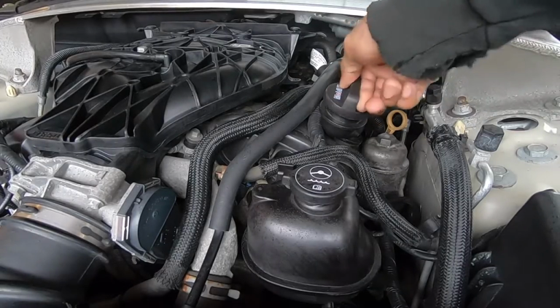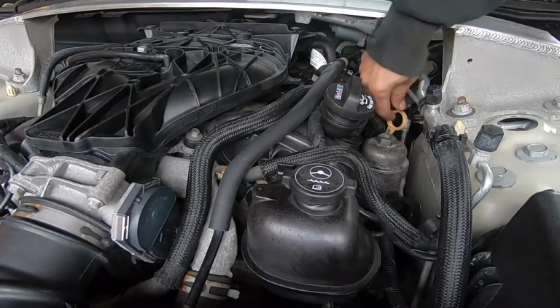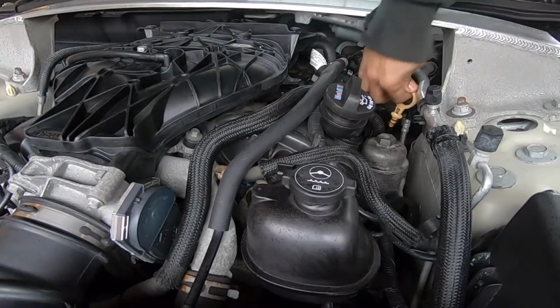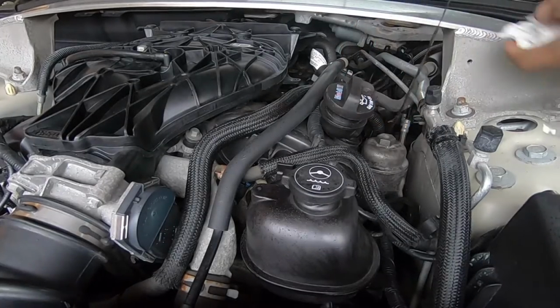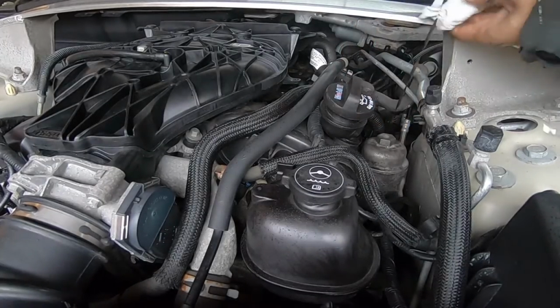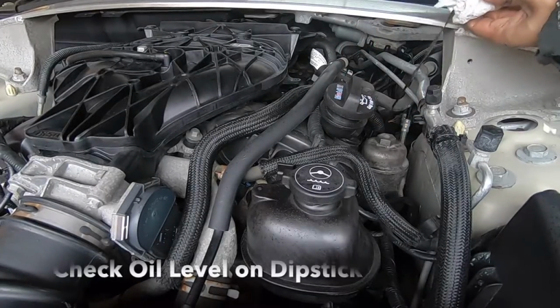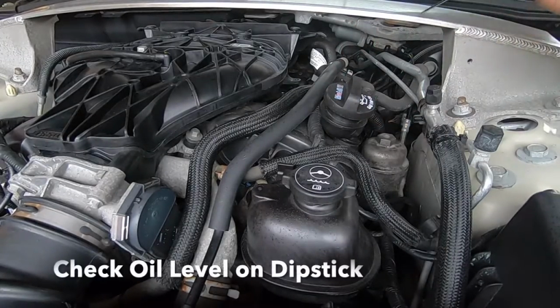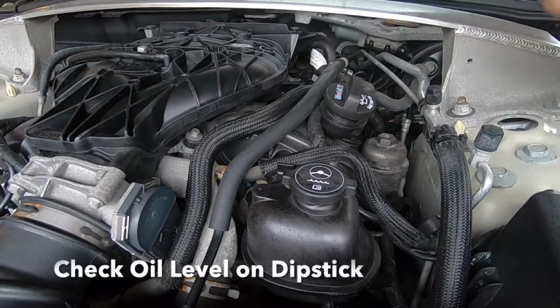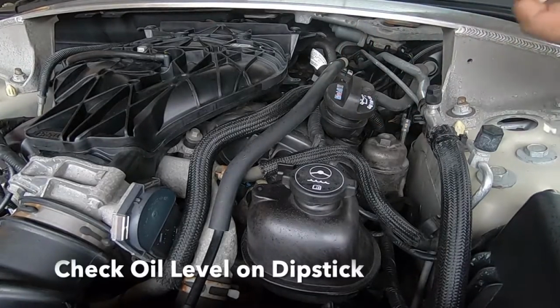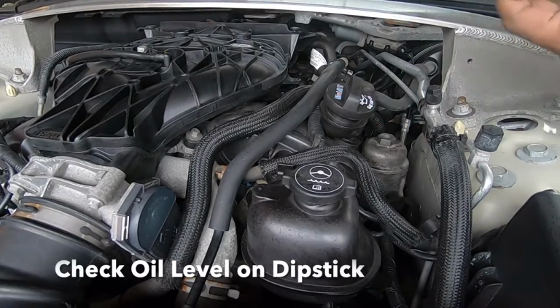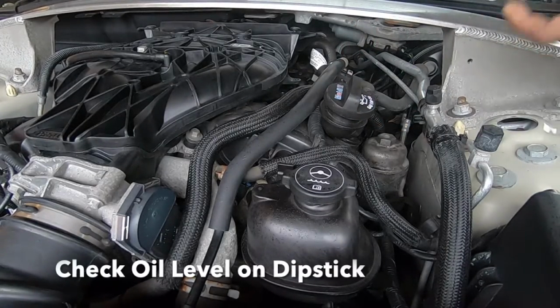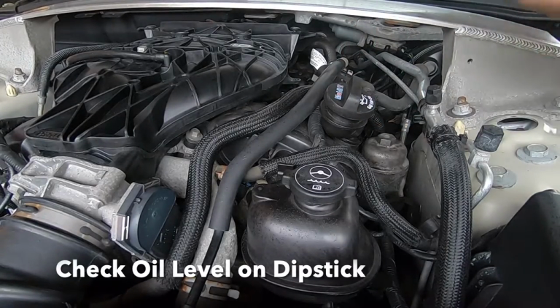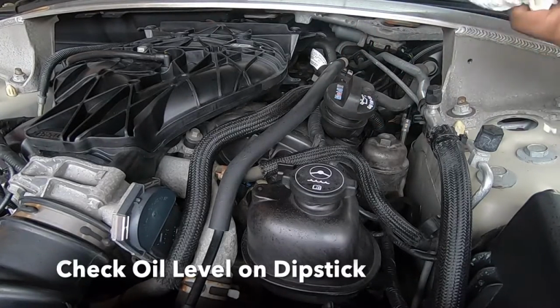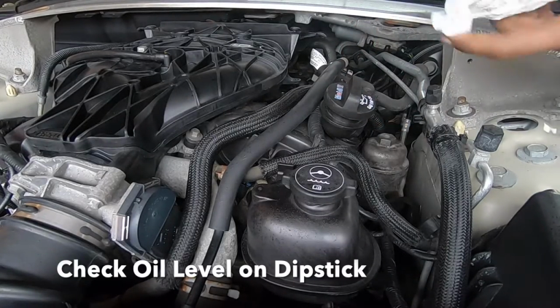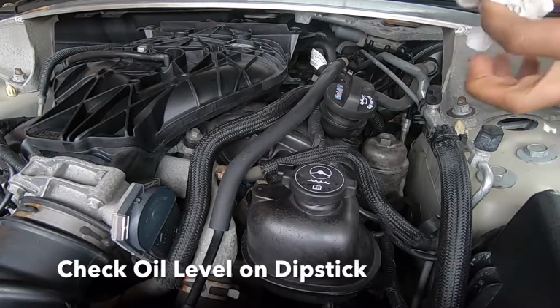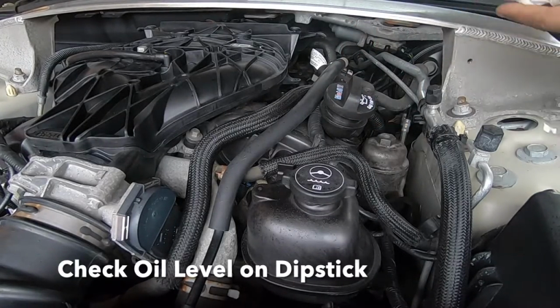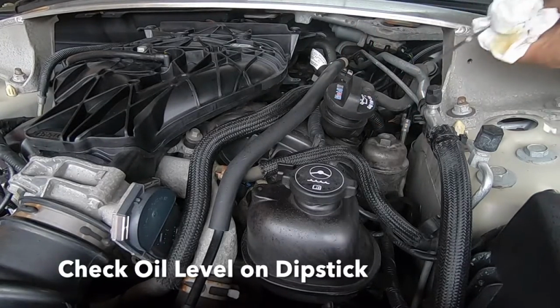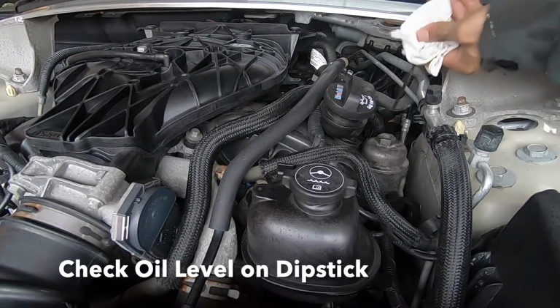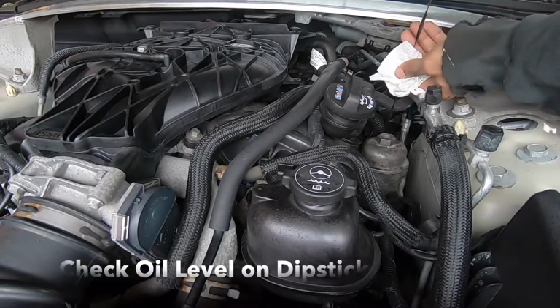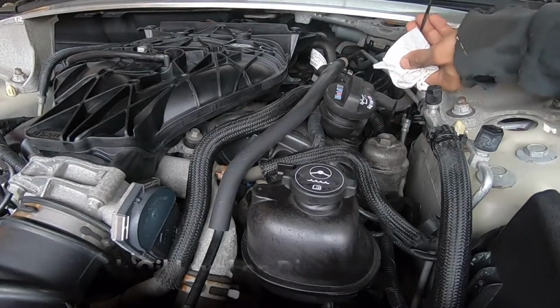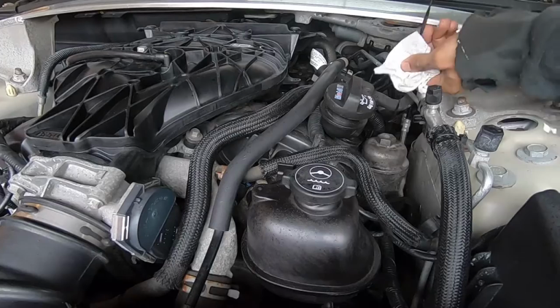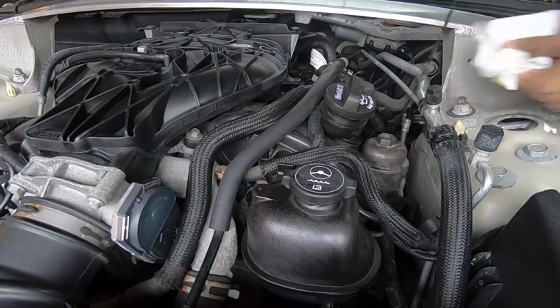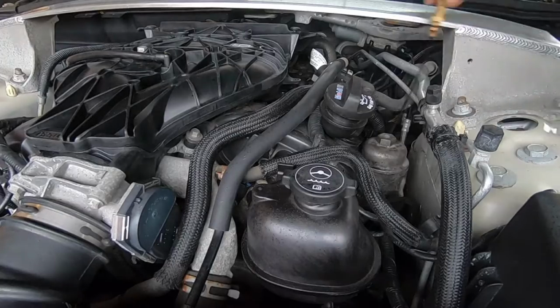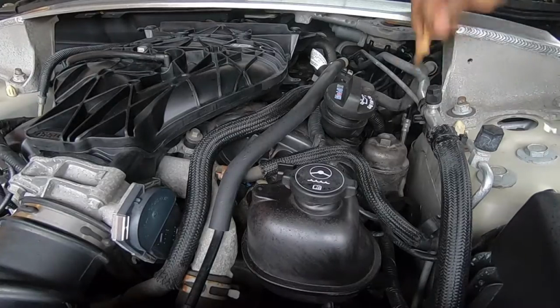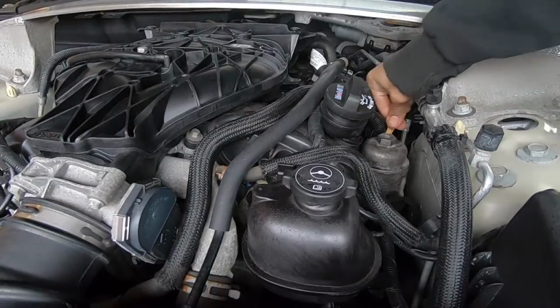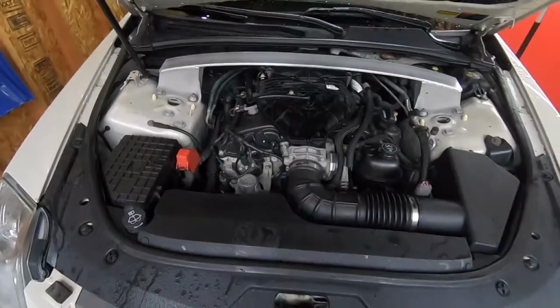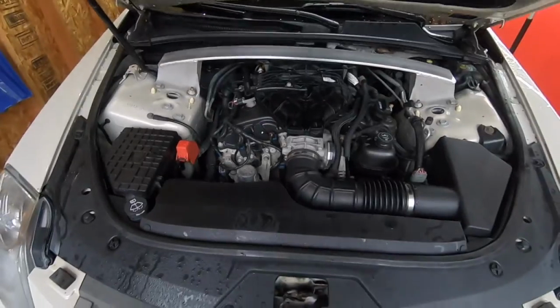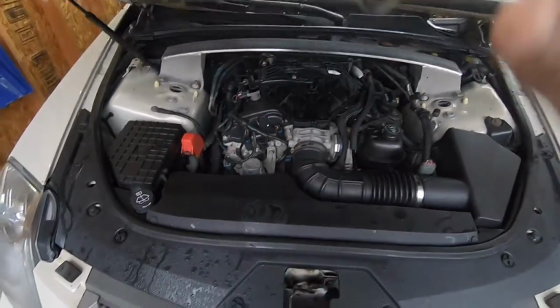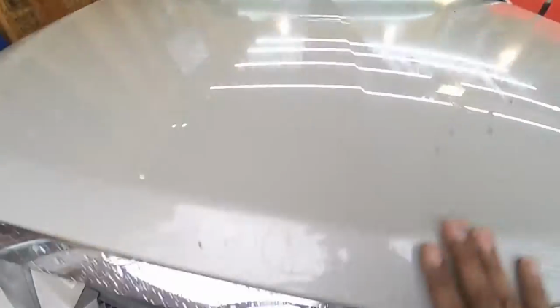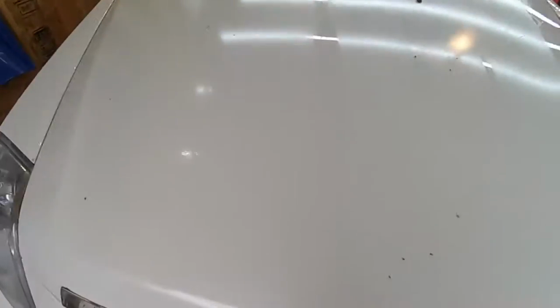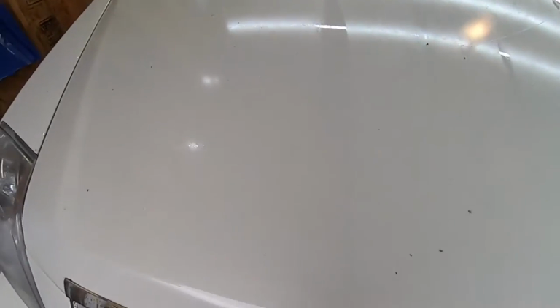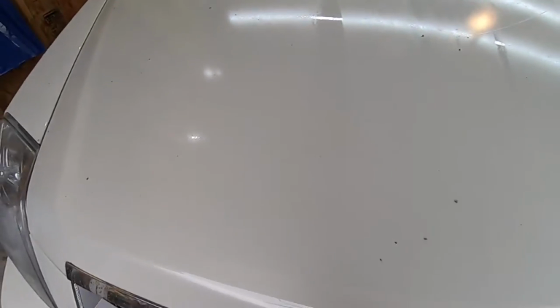Once that's done, check the oil level on the dipstick. And now just reset the oil life.